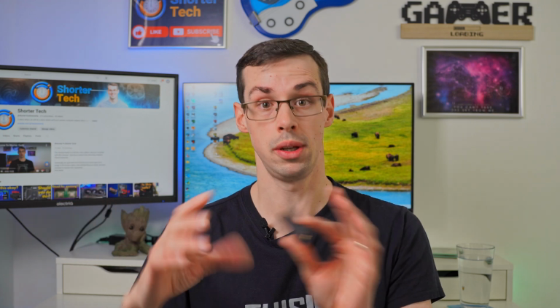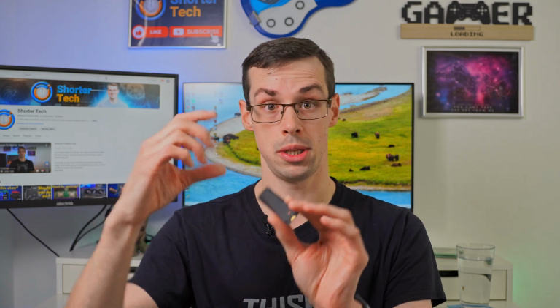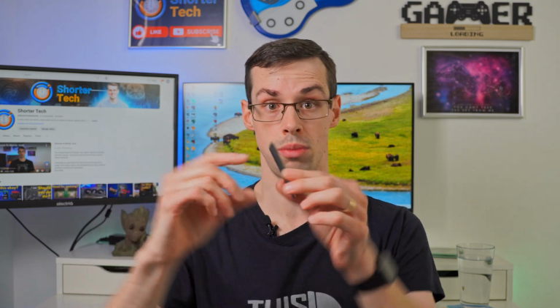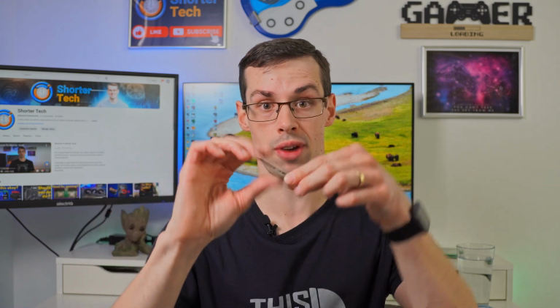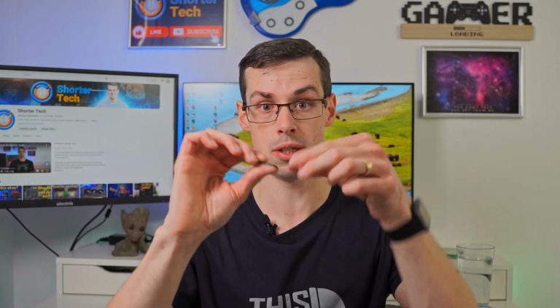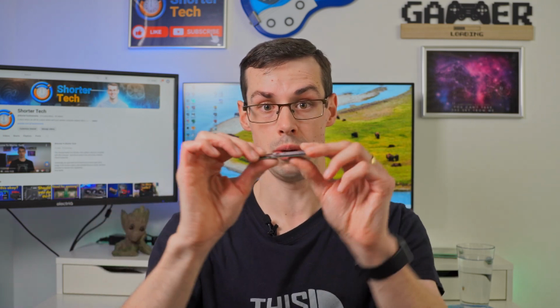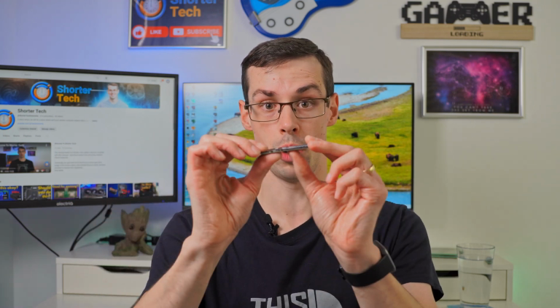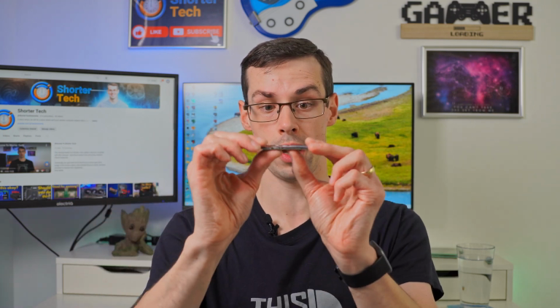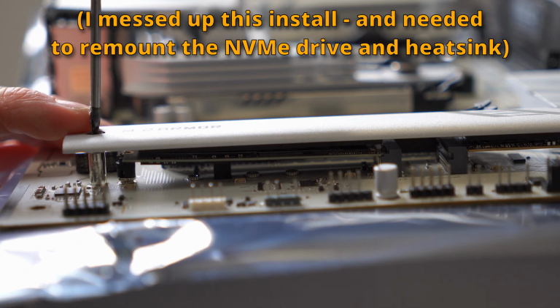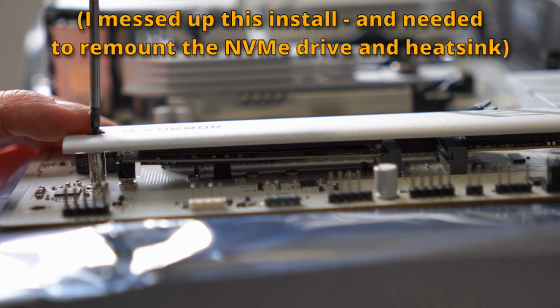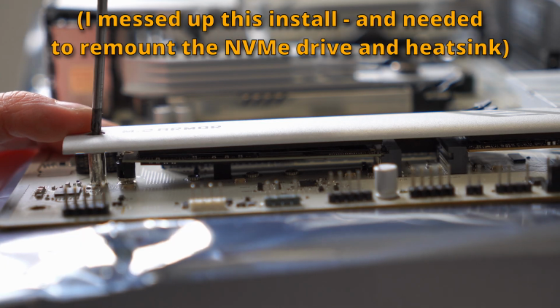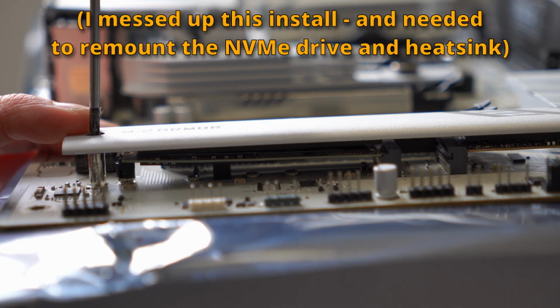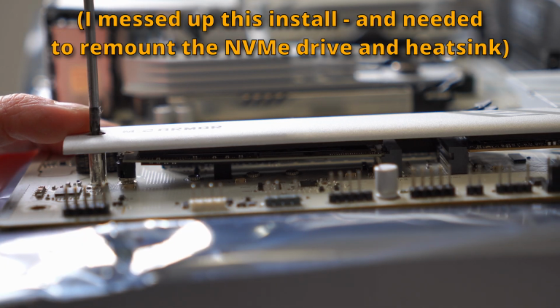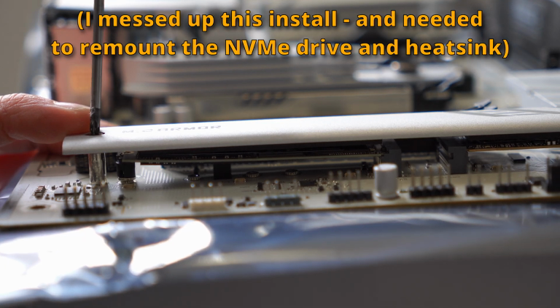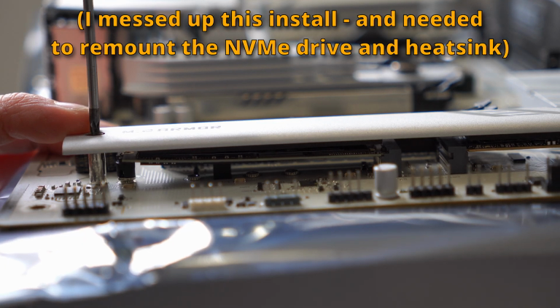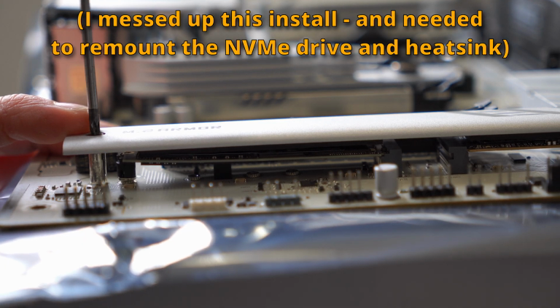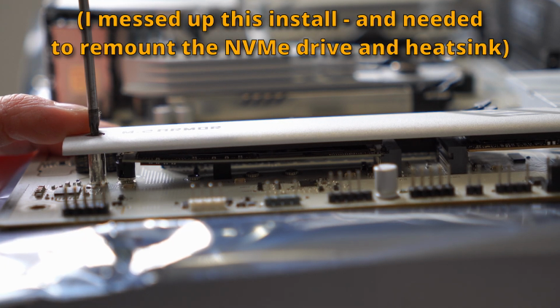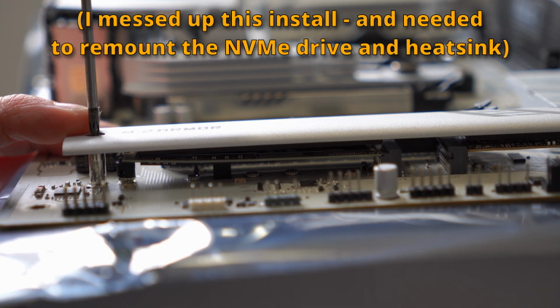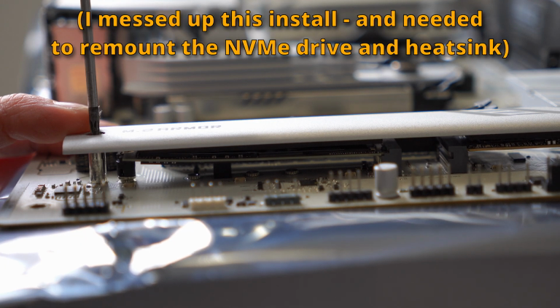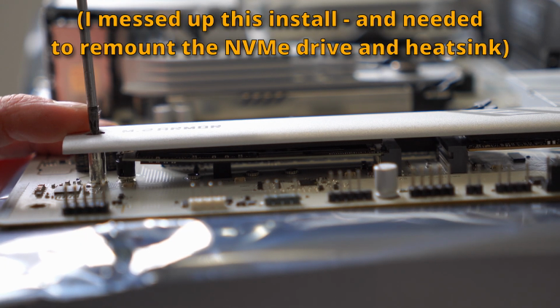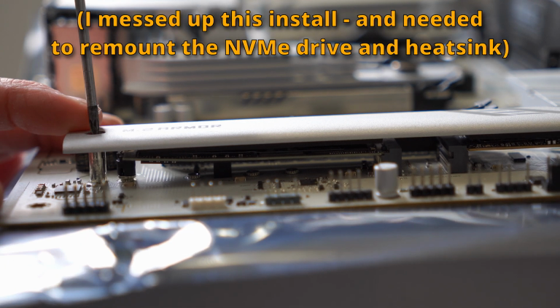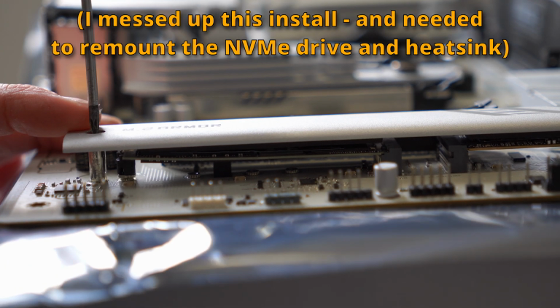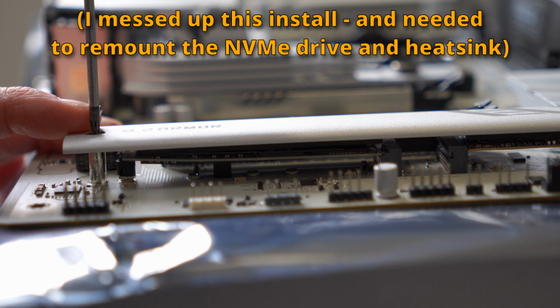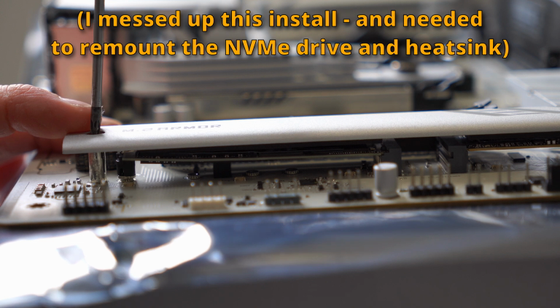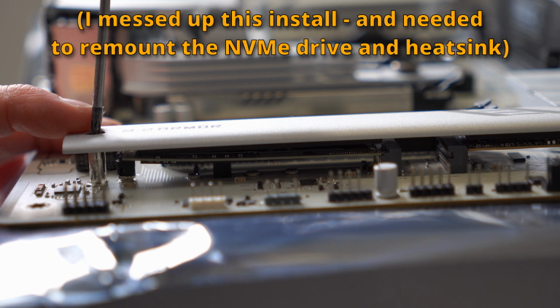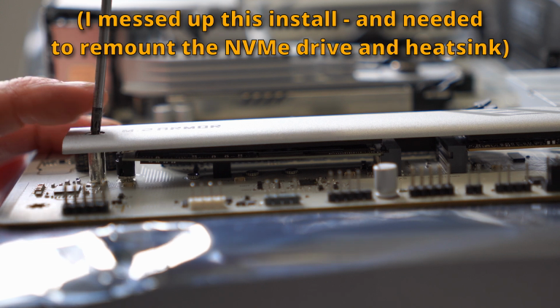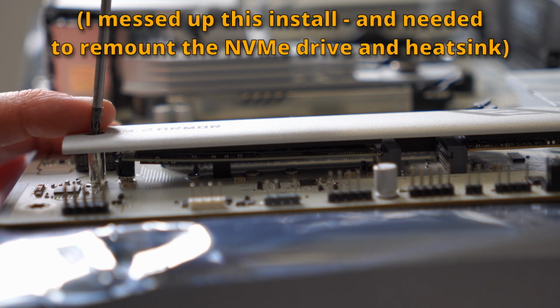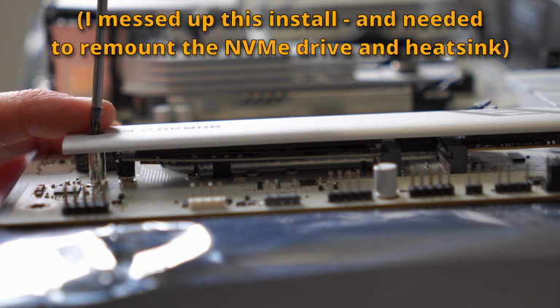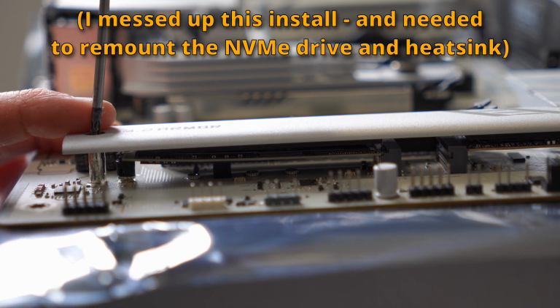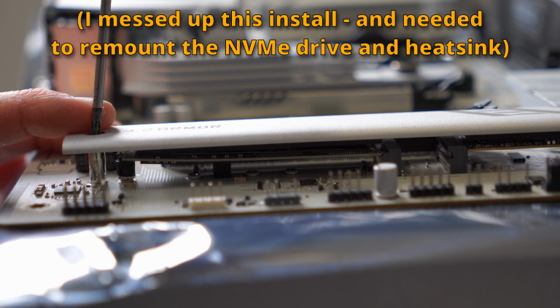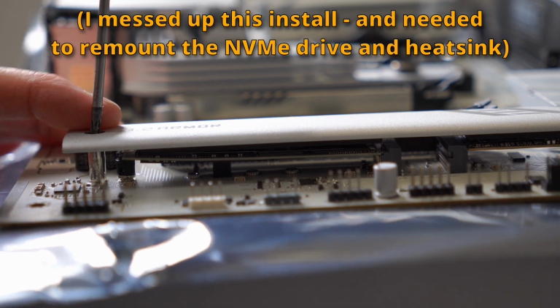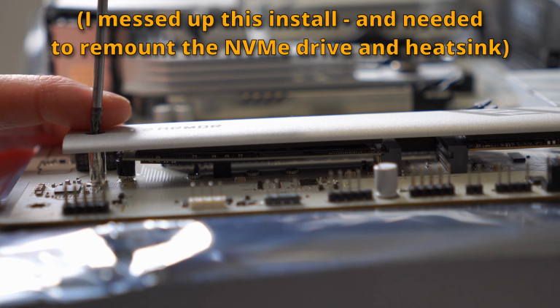One of them is to prevent bowing — too much pressure from the heatsink — but the other reason, as I mentioned earlier, is to prevent shorts.